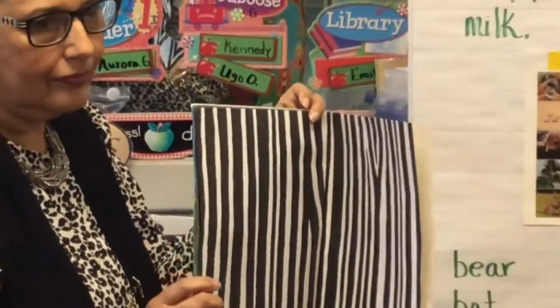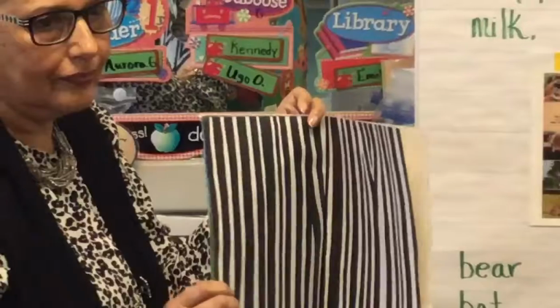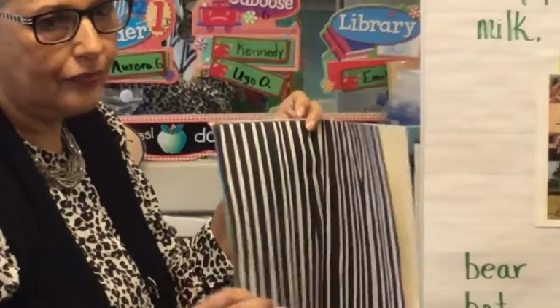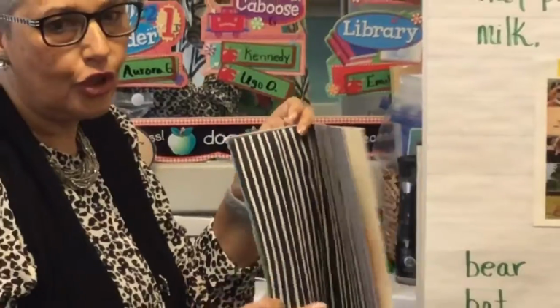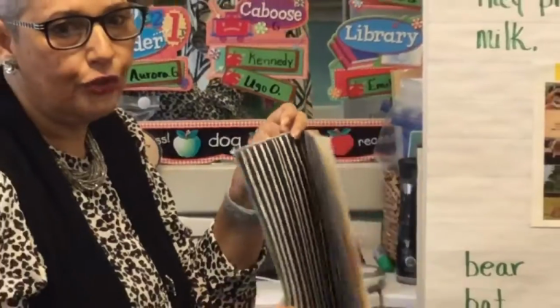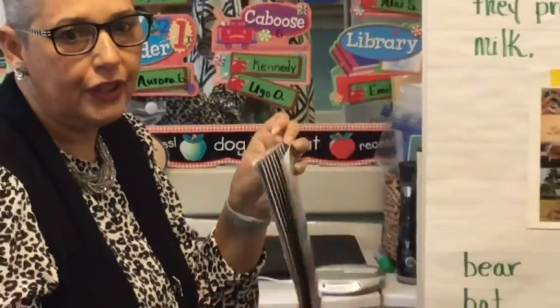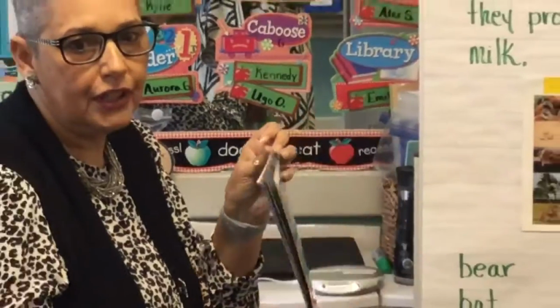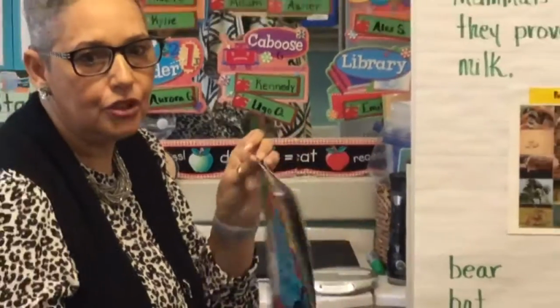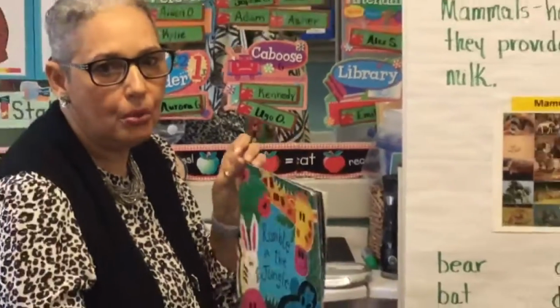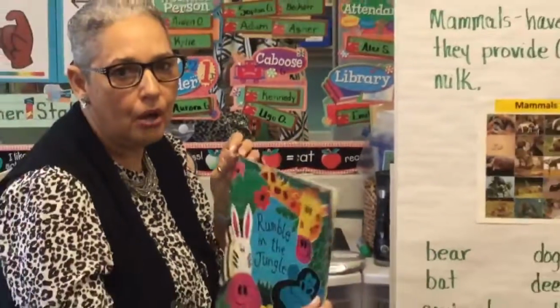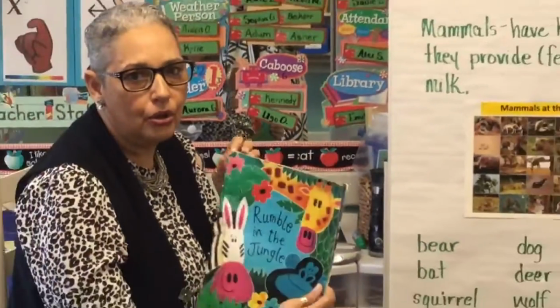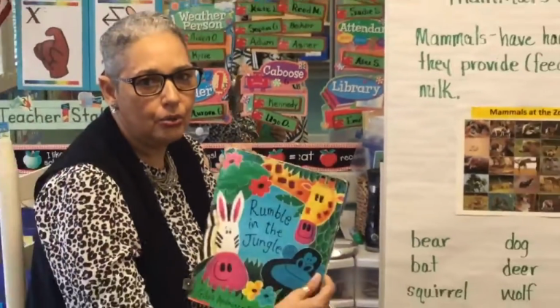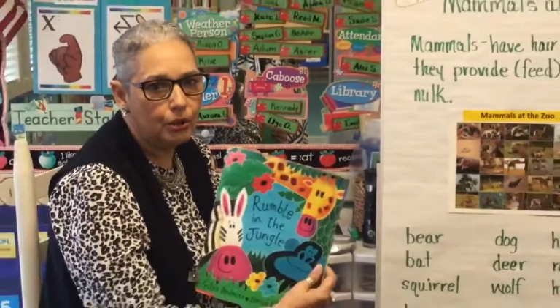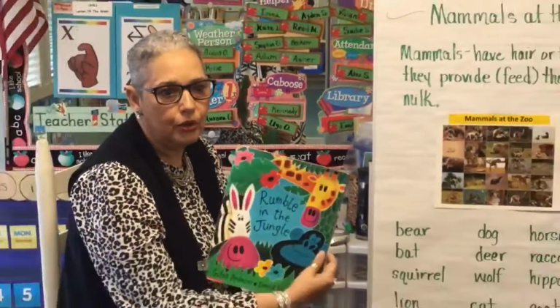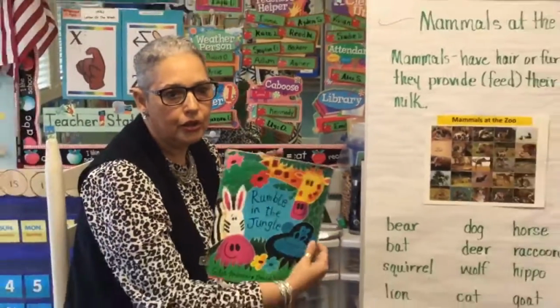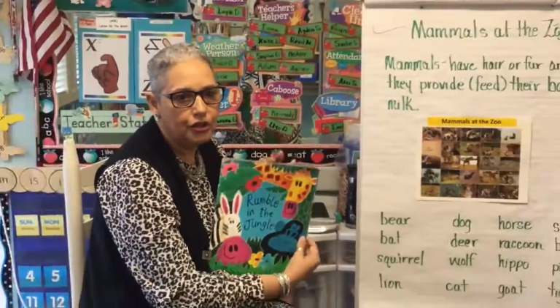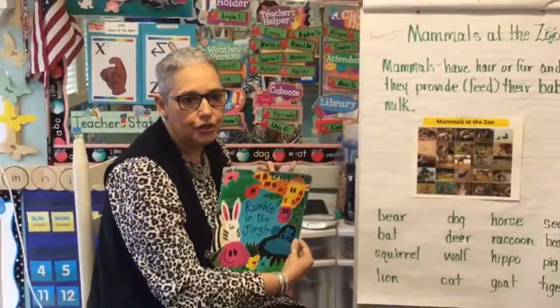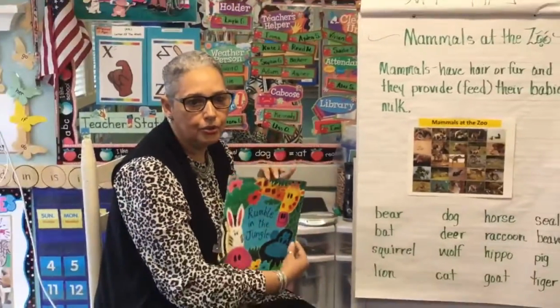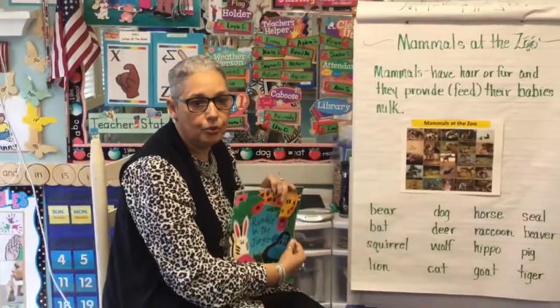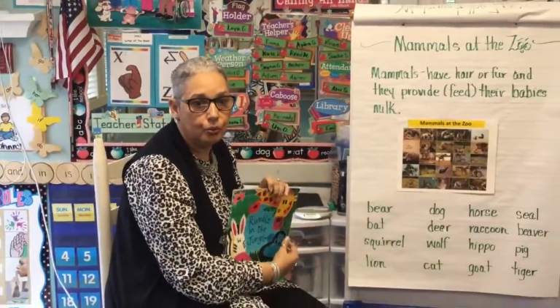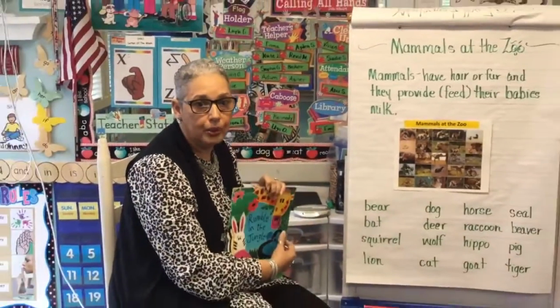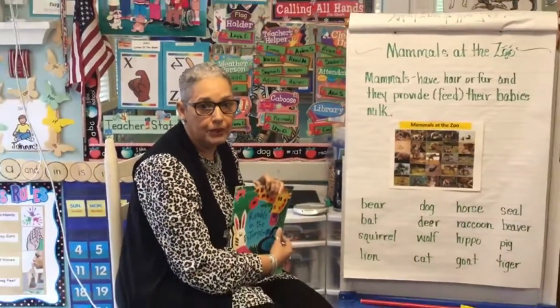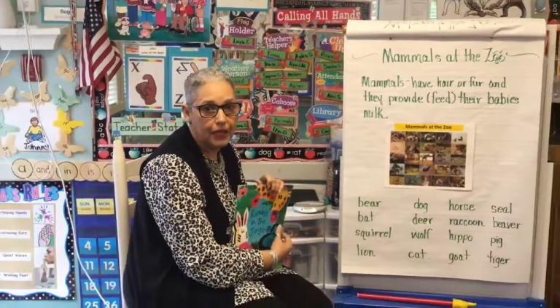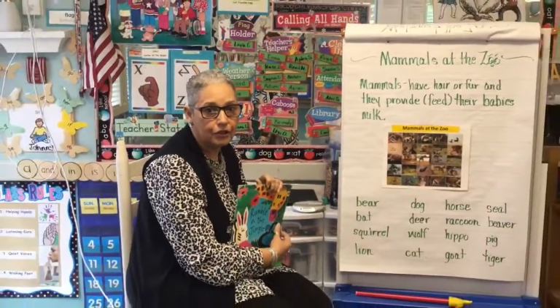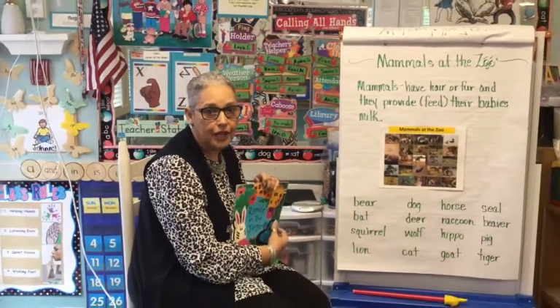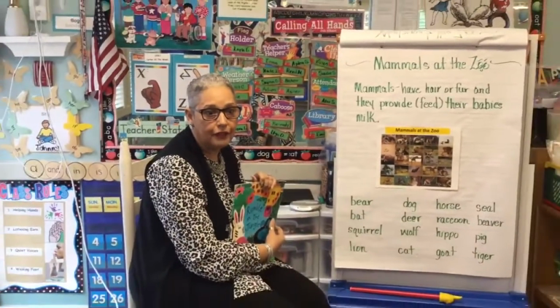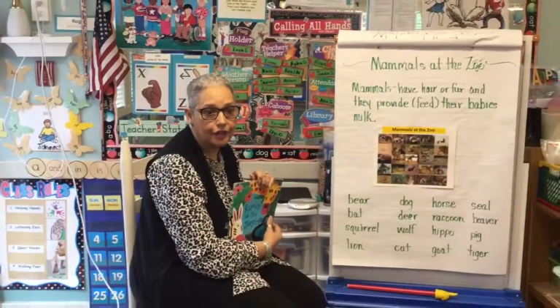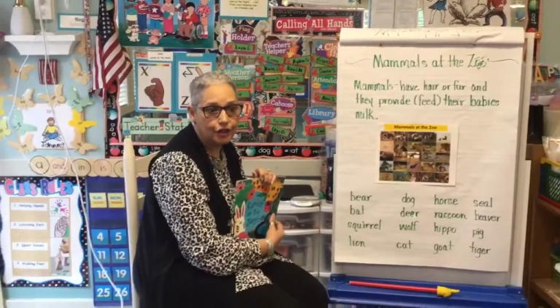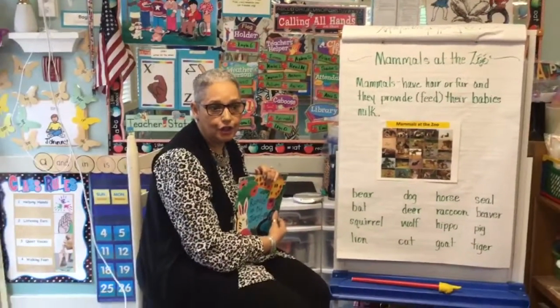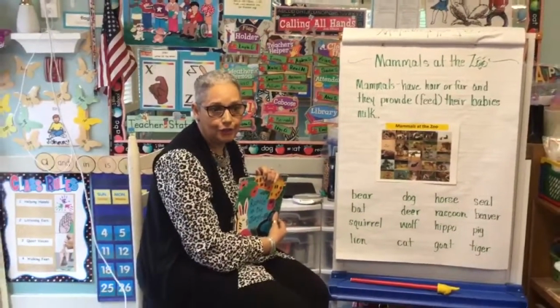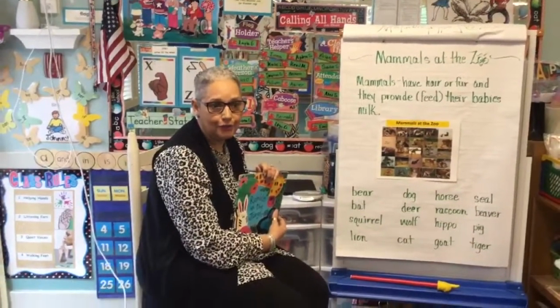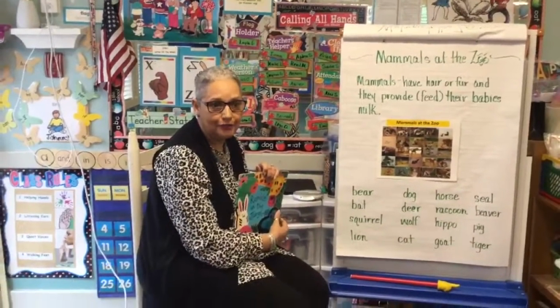Don't forget — tomorrow we're going to do Reptiles at the Zoo!